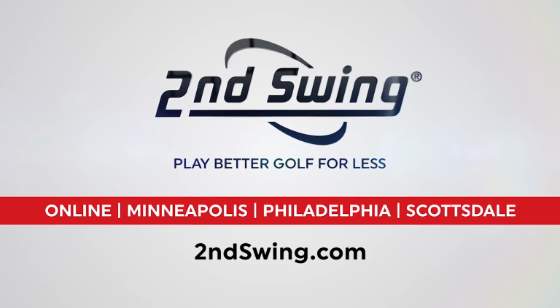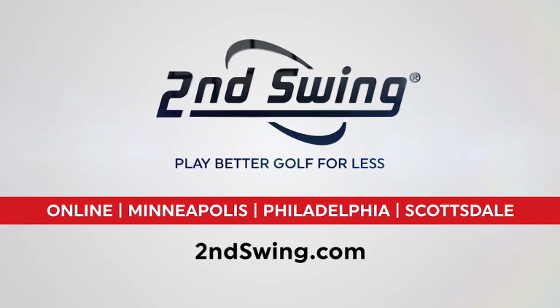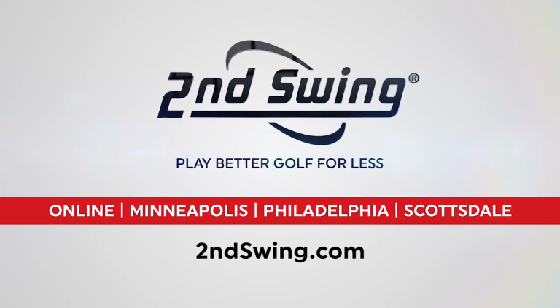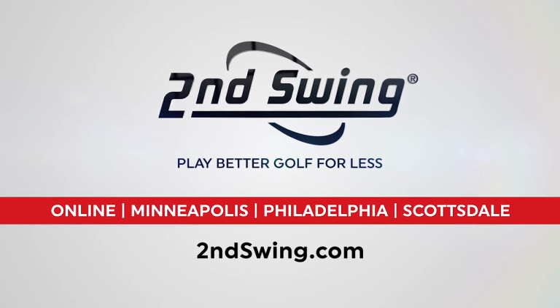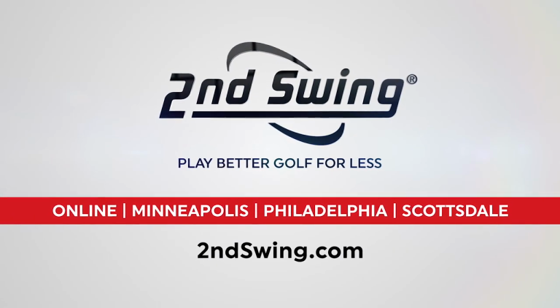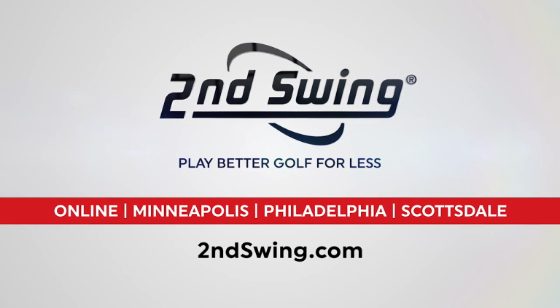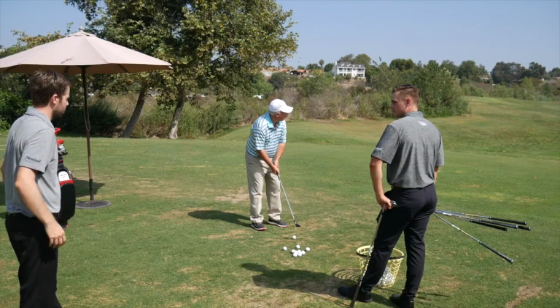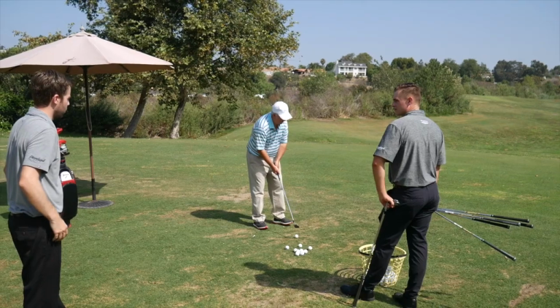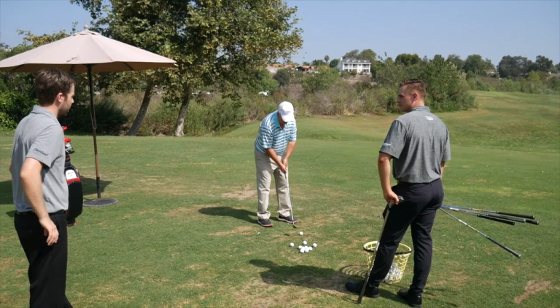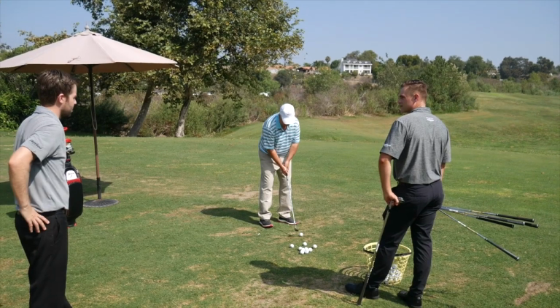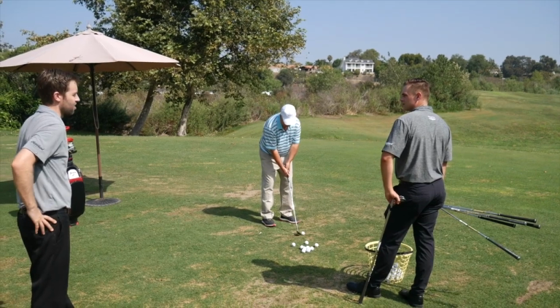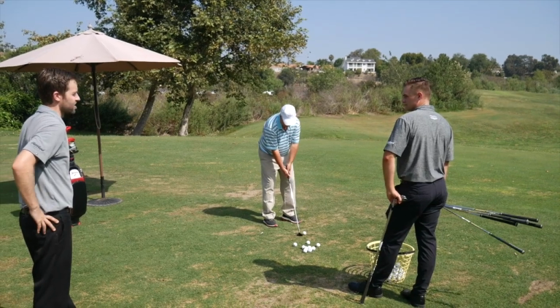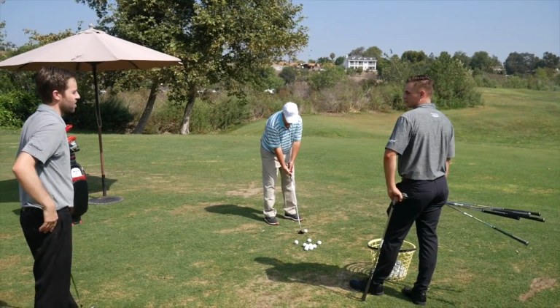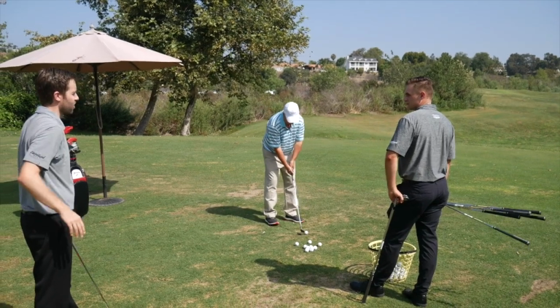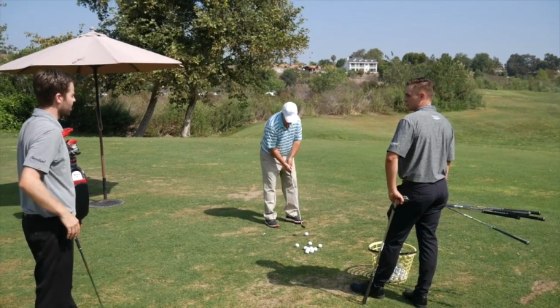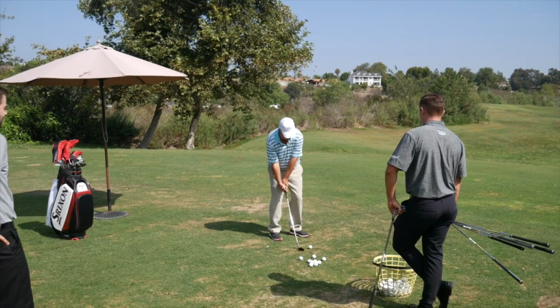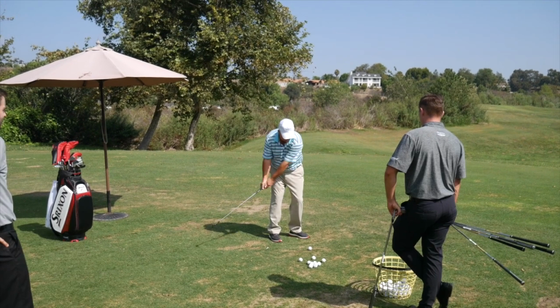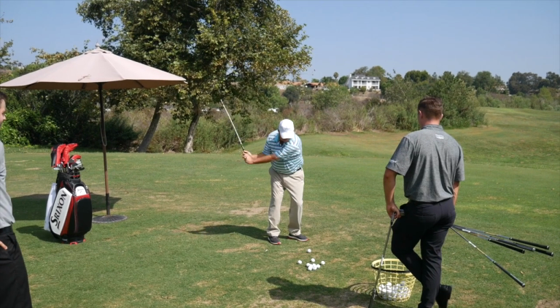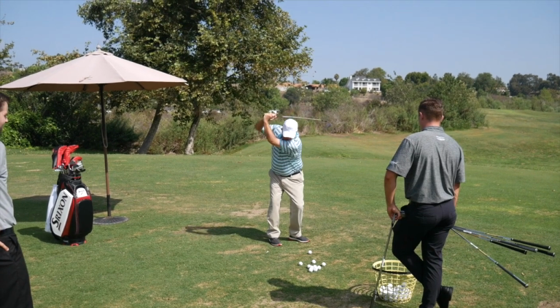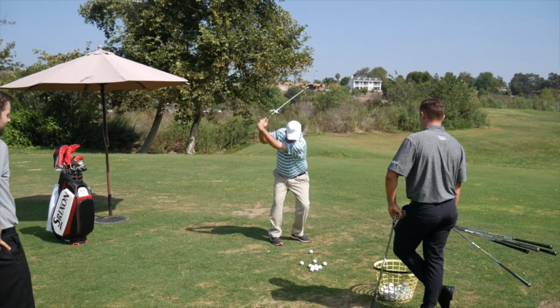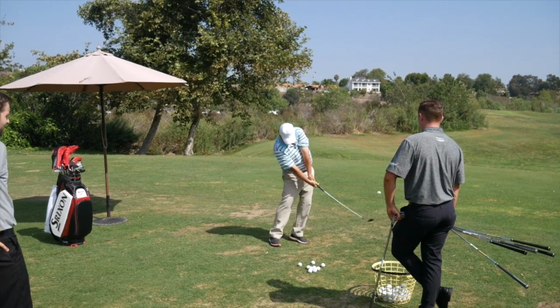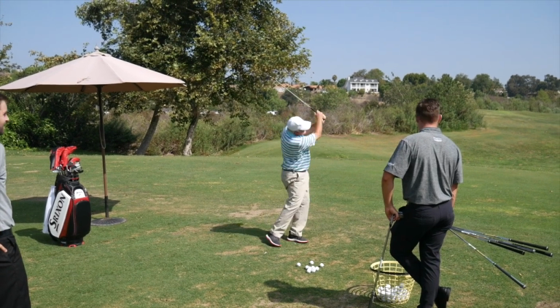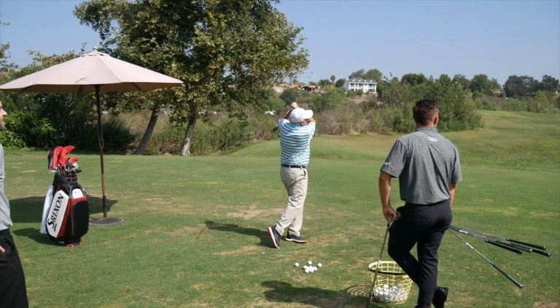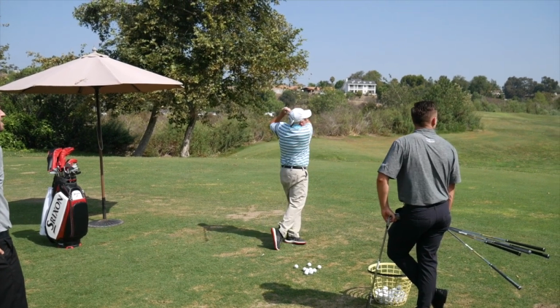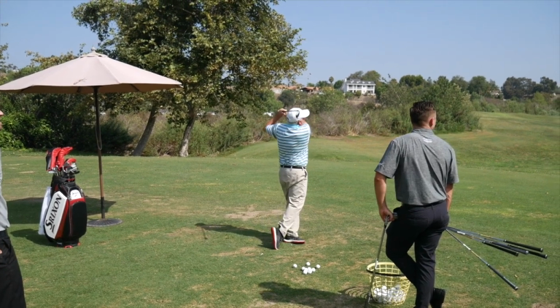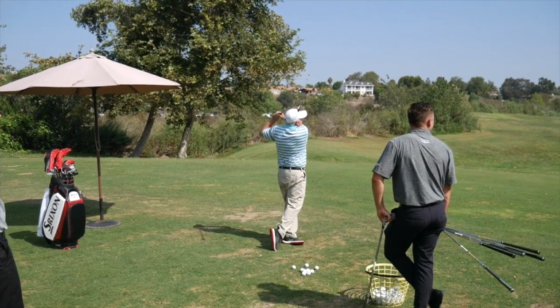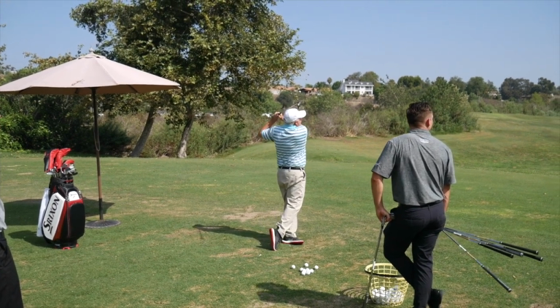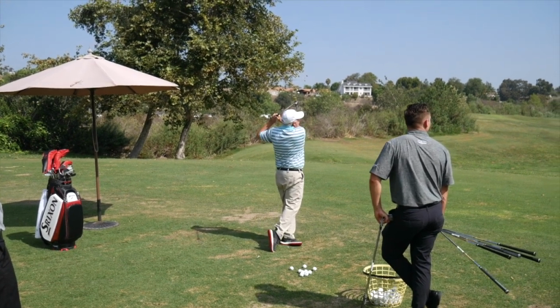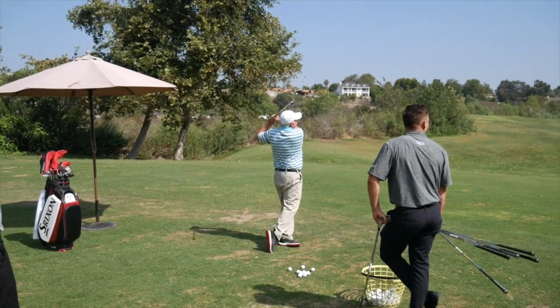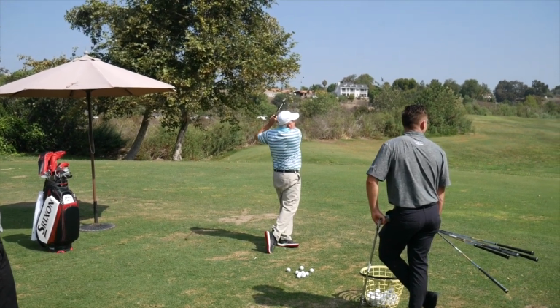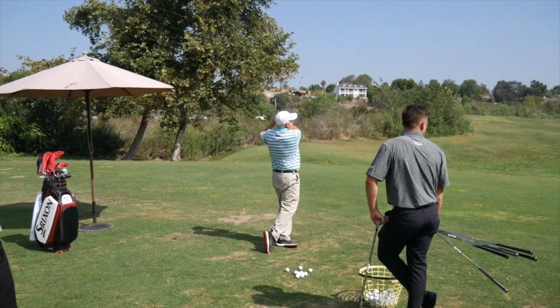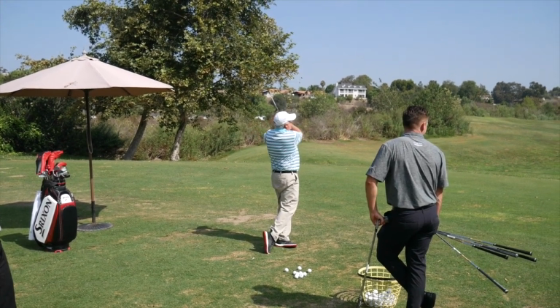Hi, Chris Wallace from Second Swing. We're in Mission Viejo, California today. I'm with Brian Schelke from Cleveland Golf.